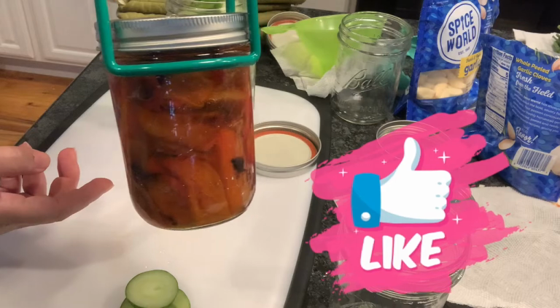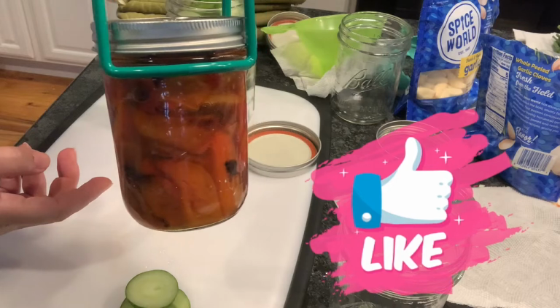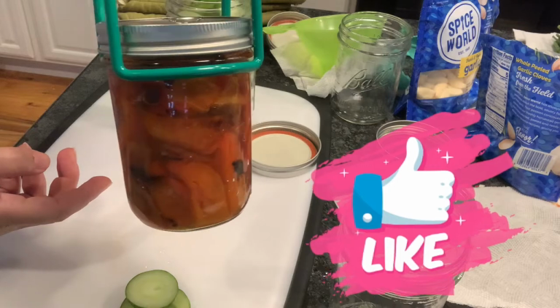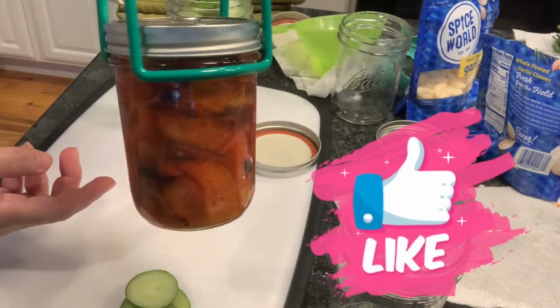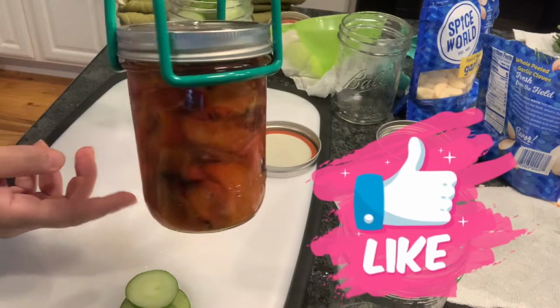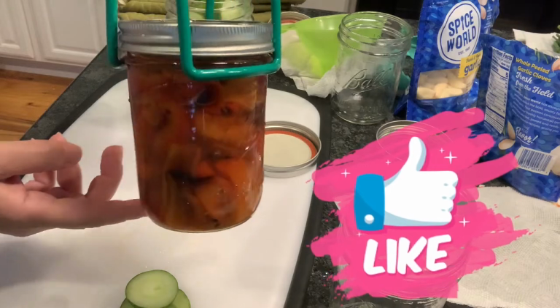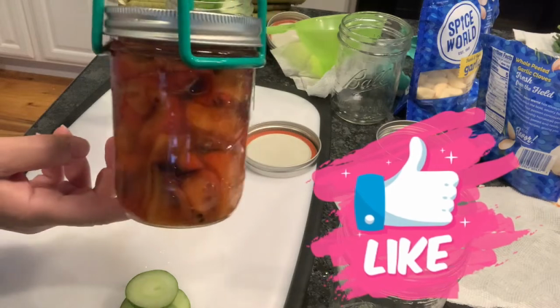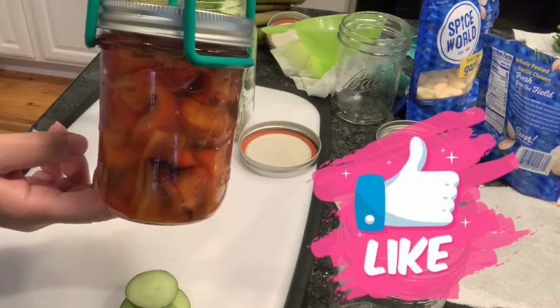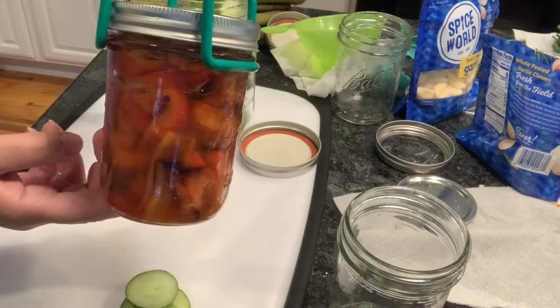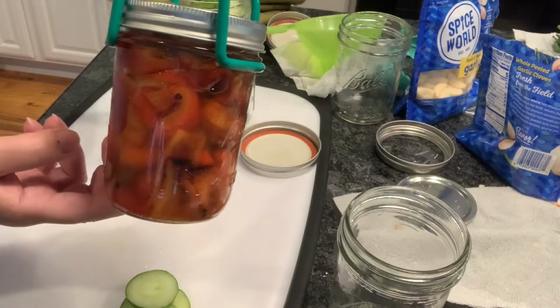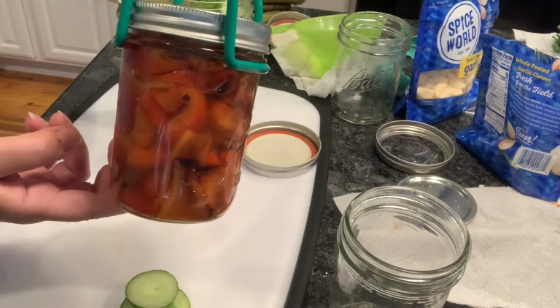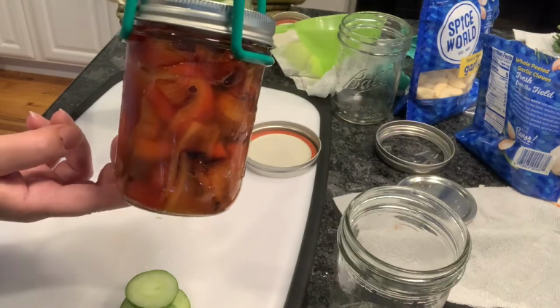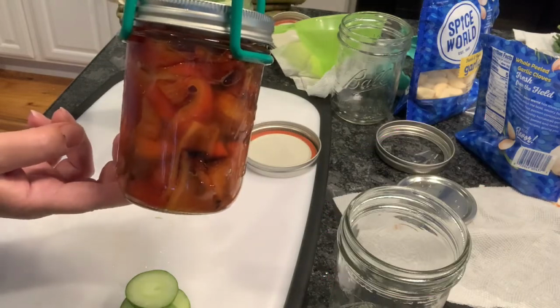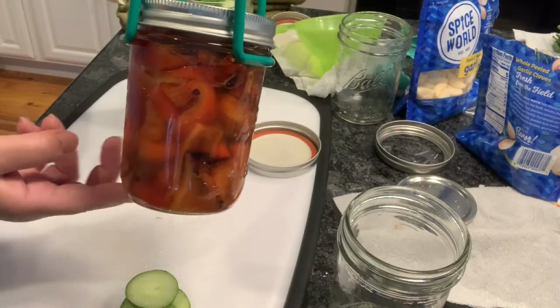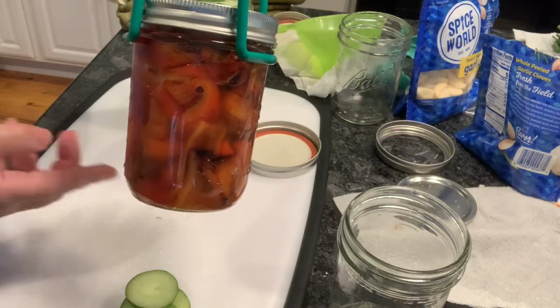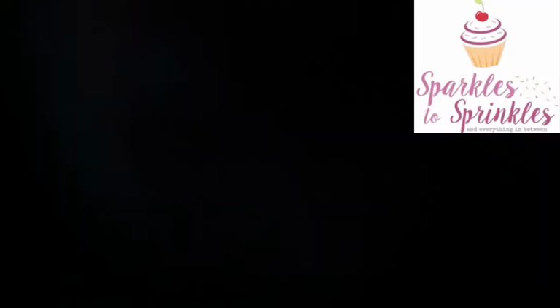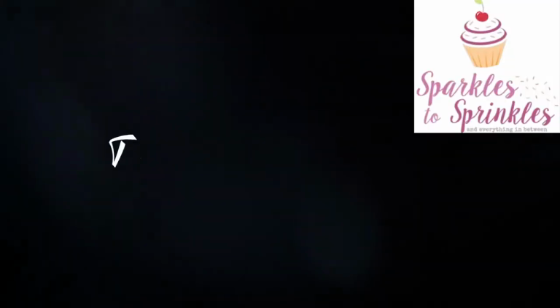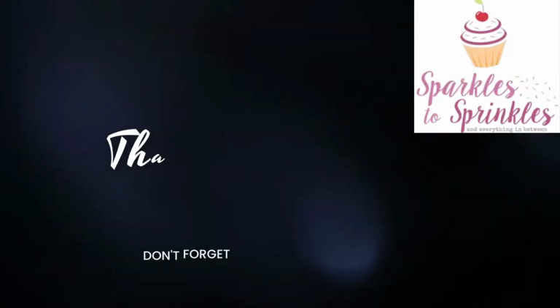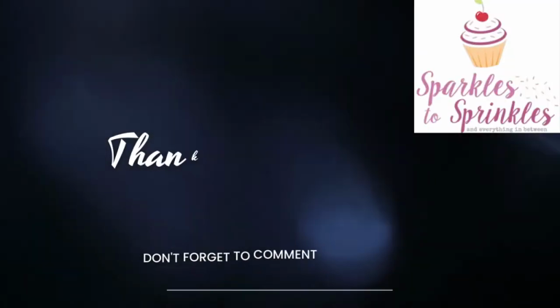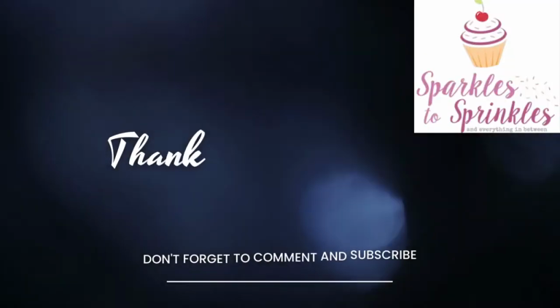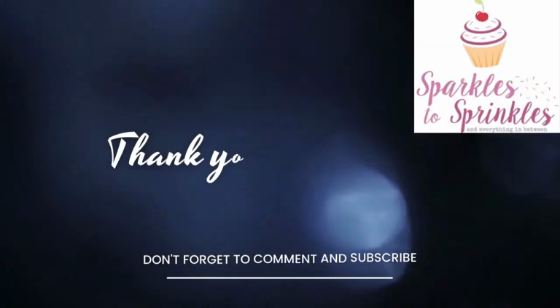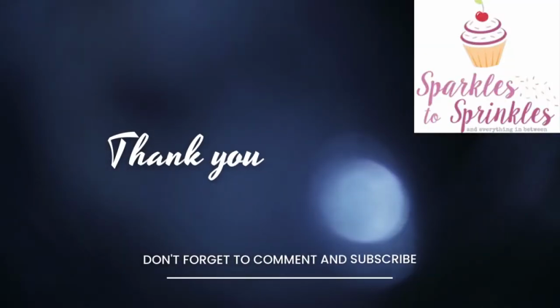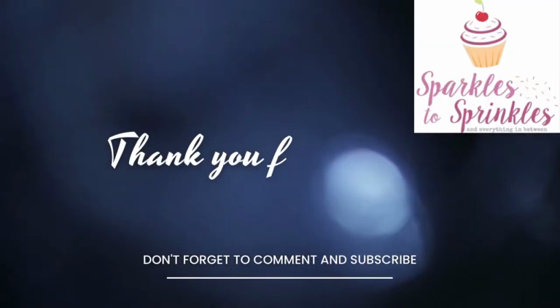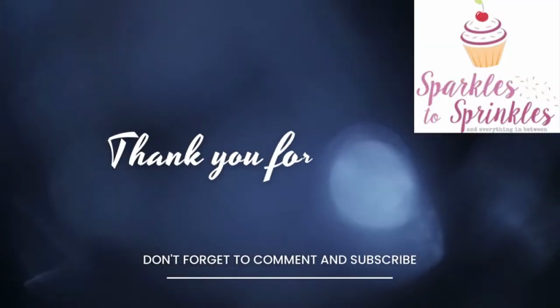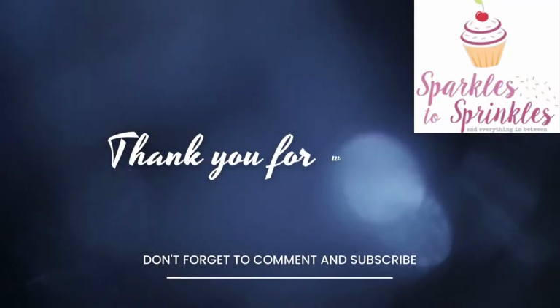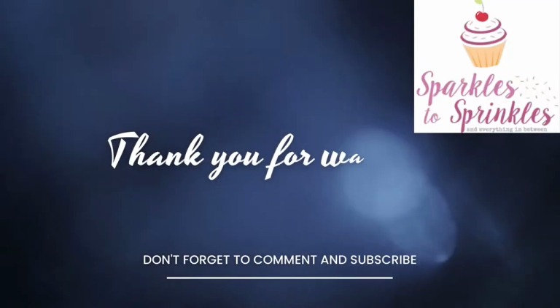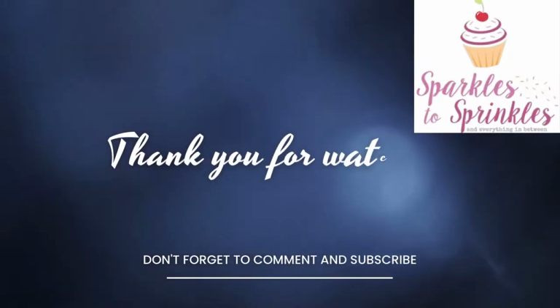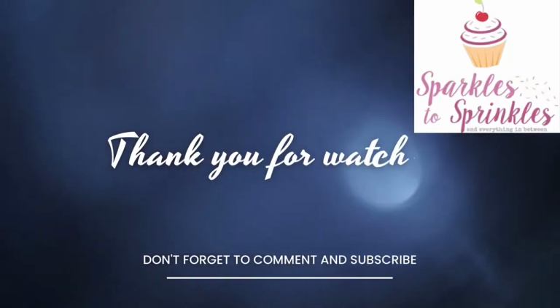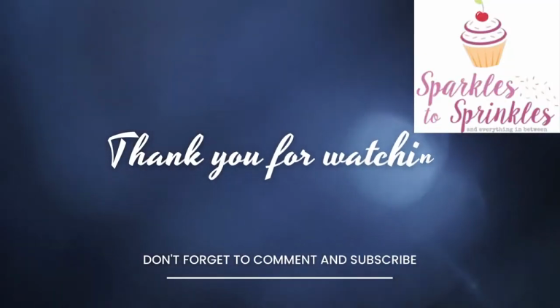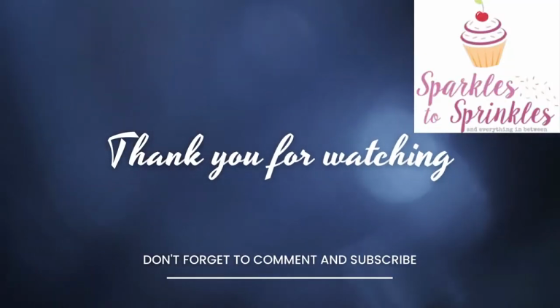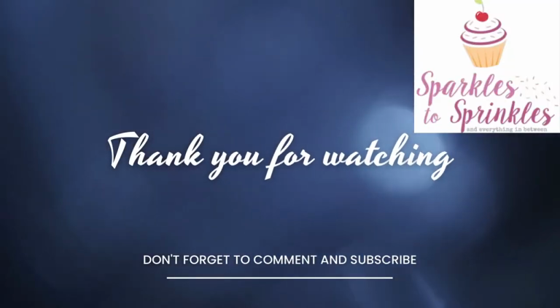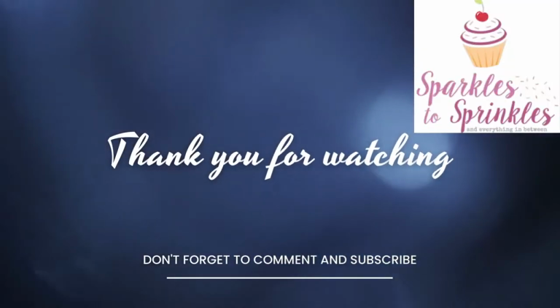Enjoy. These are some of the most delicious roasted peppers. Come back and see me again.